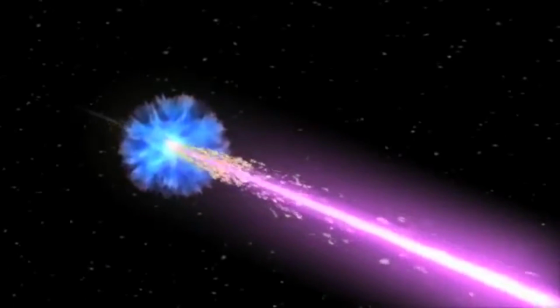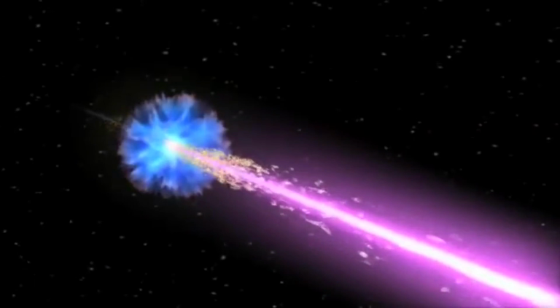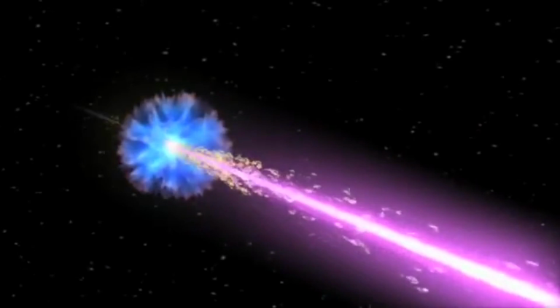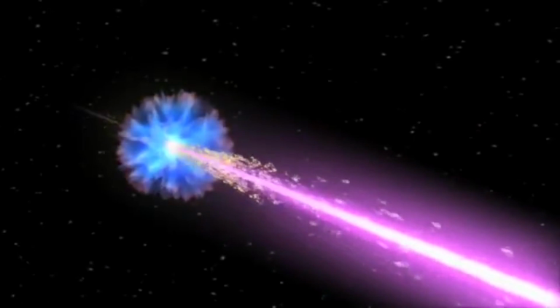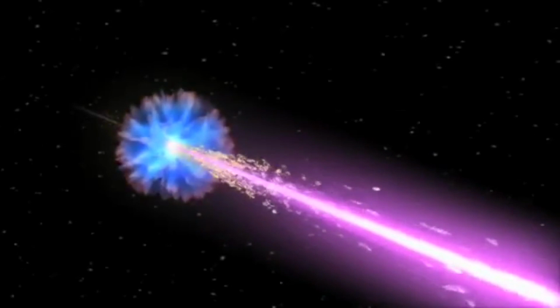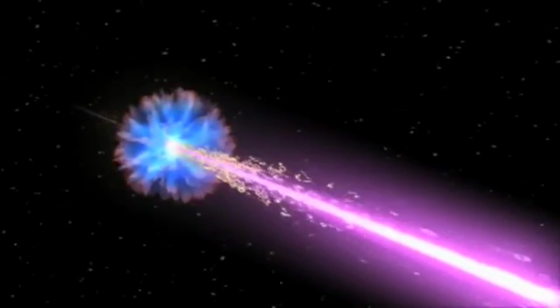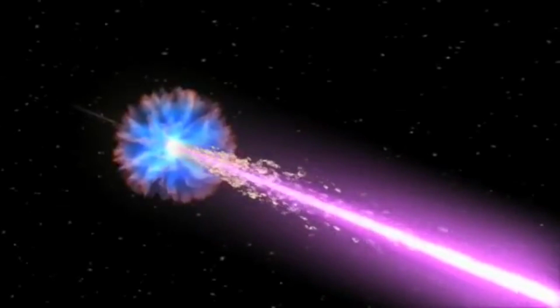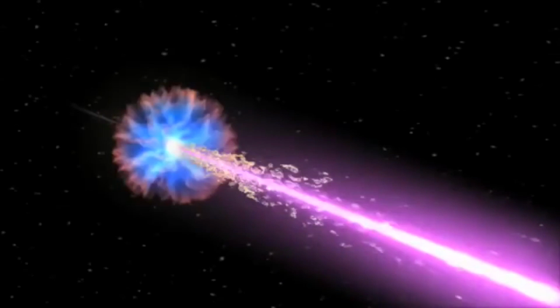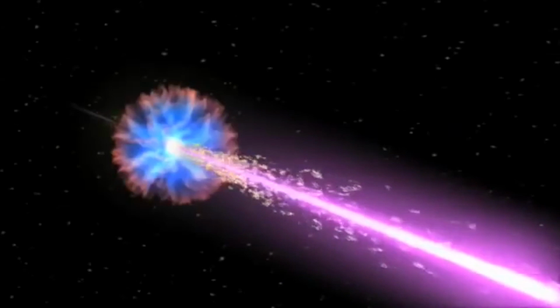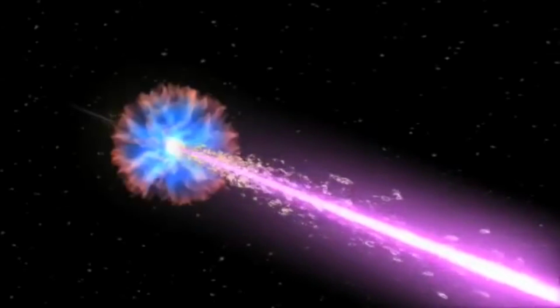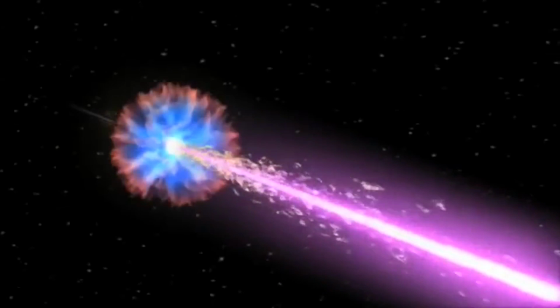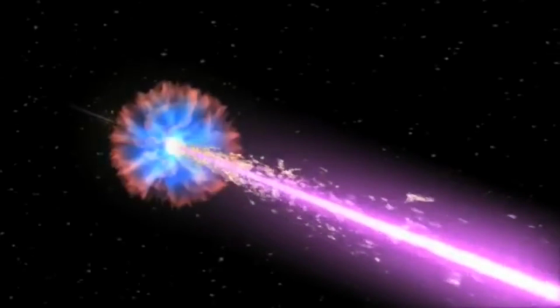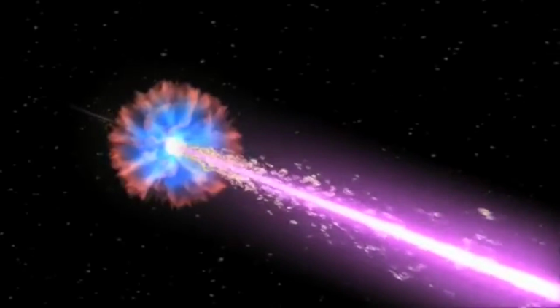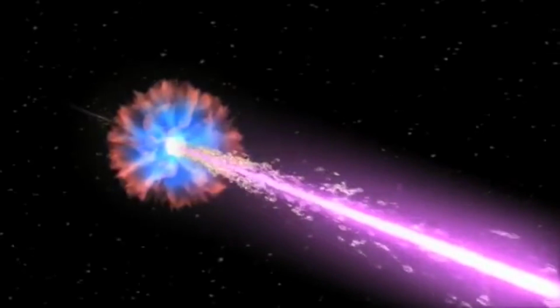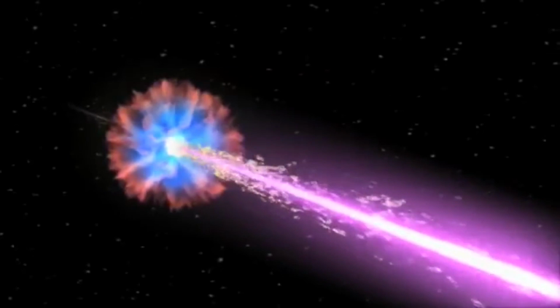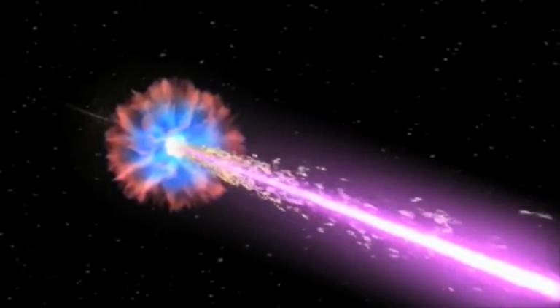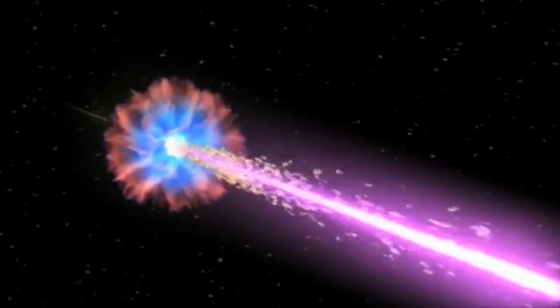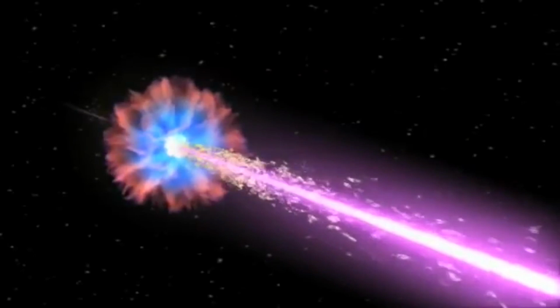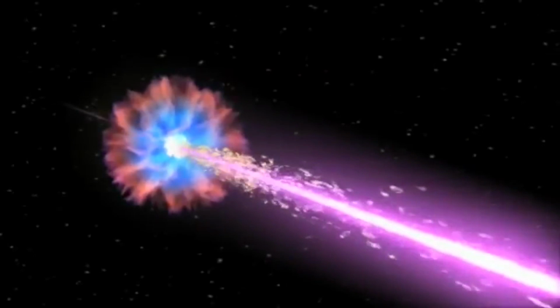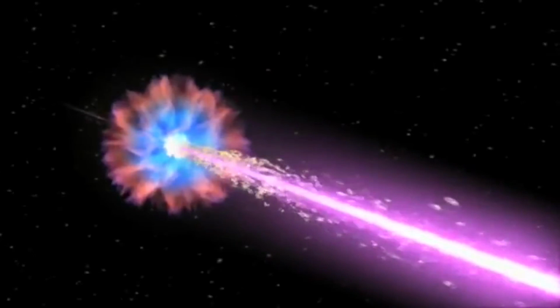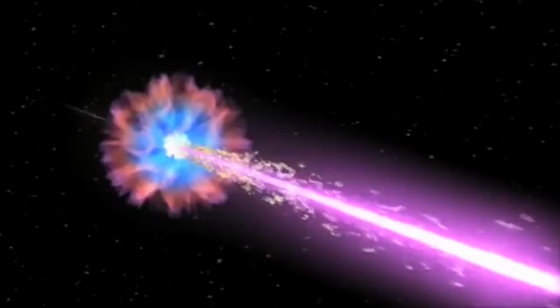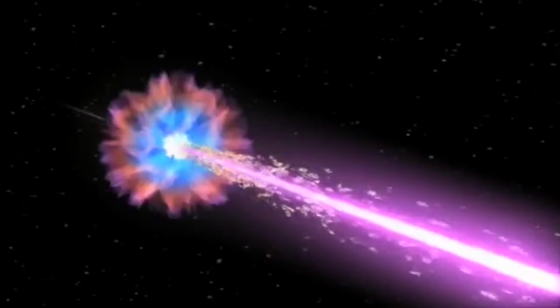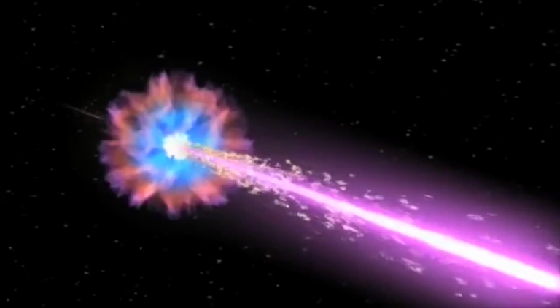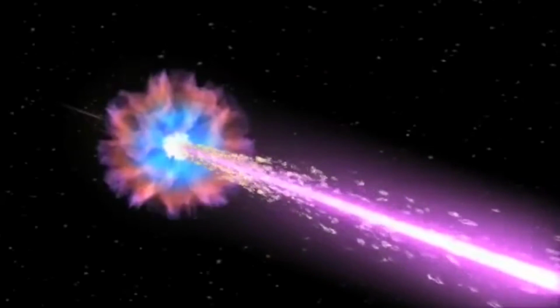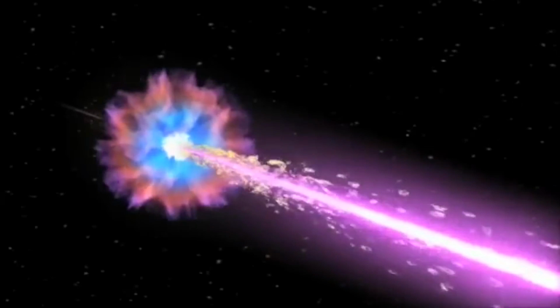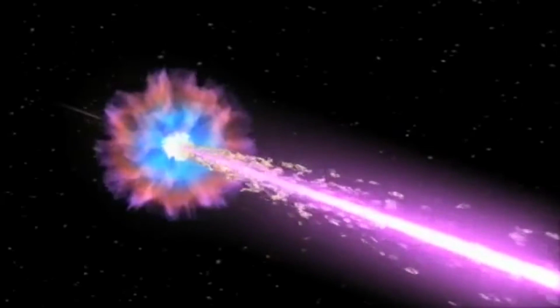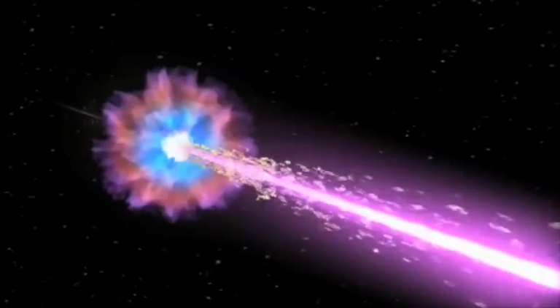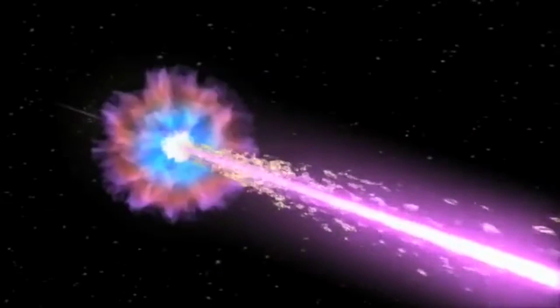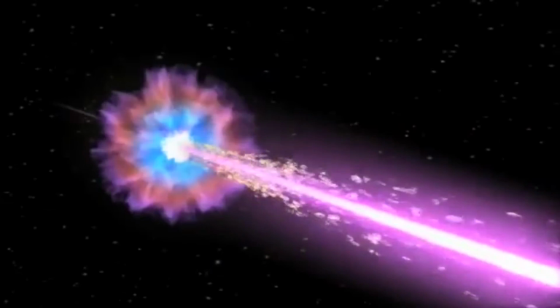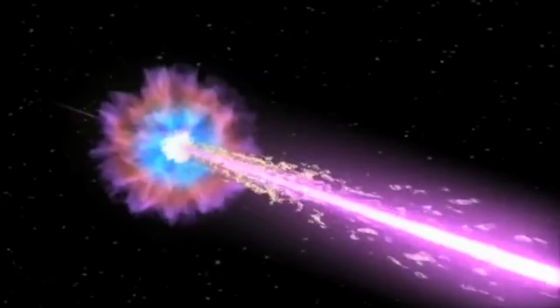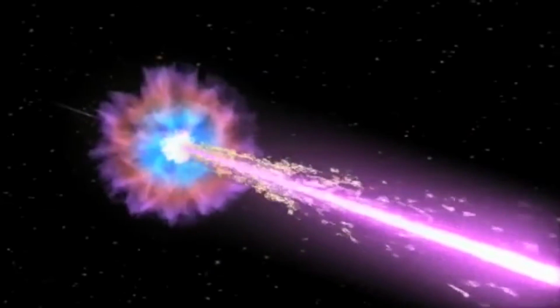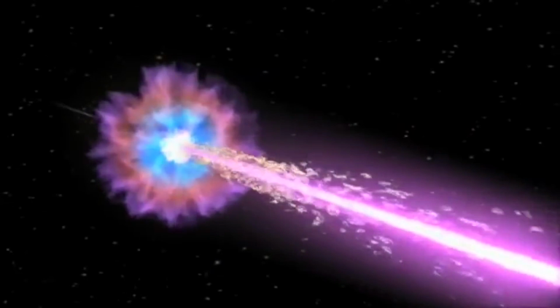The galactic cosmic rays come from exploding stars that we call supernovas.